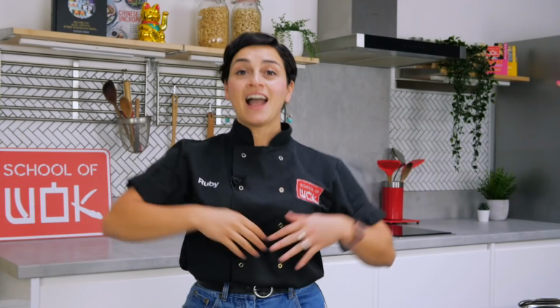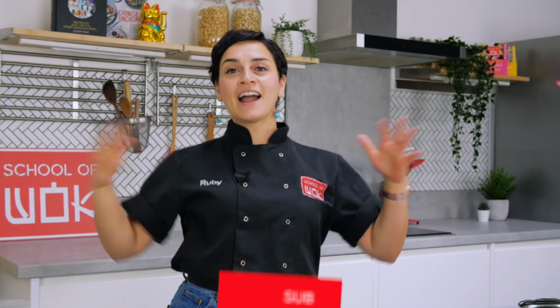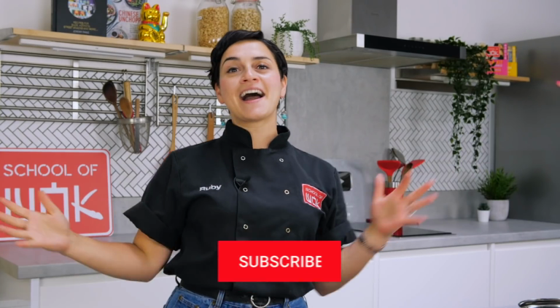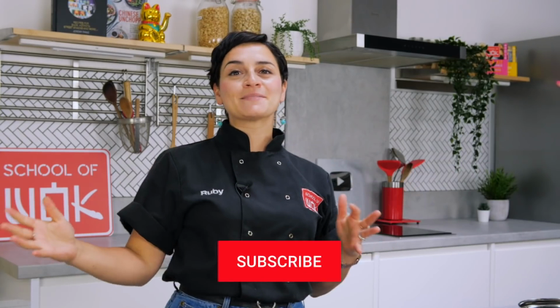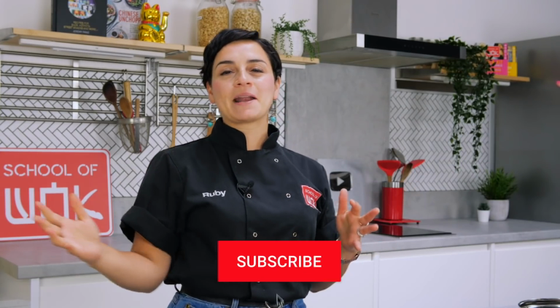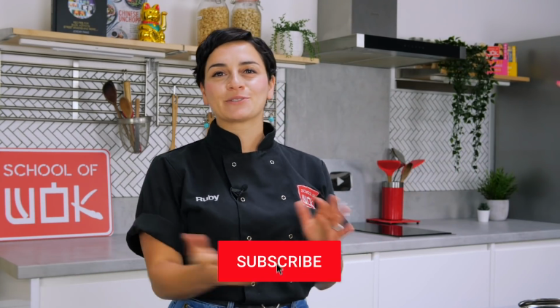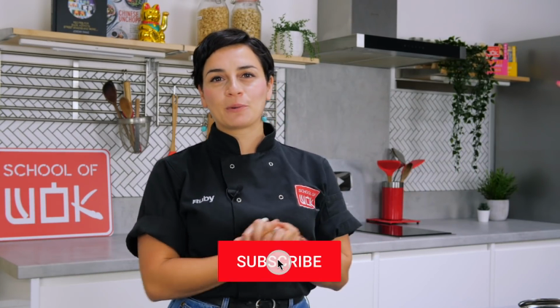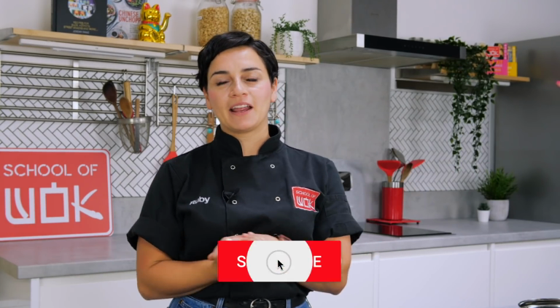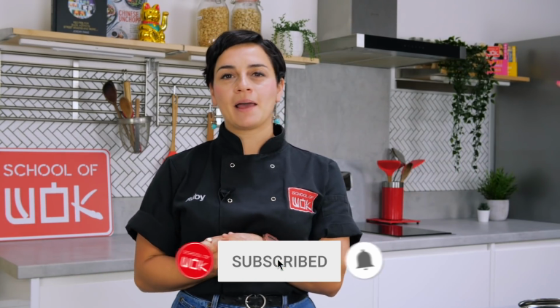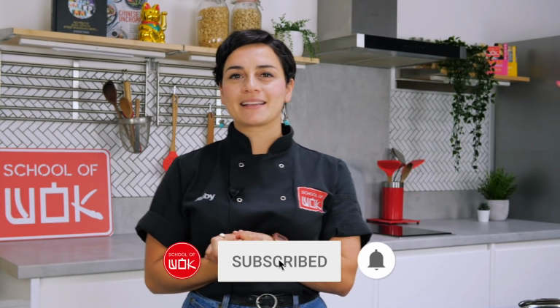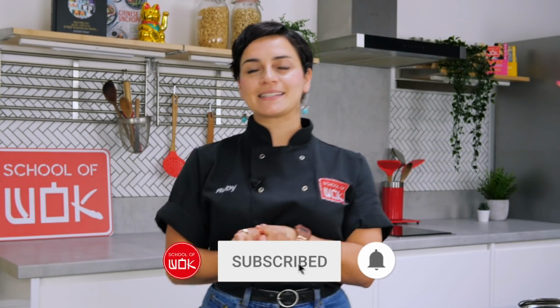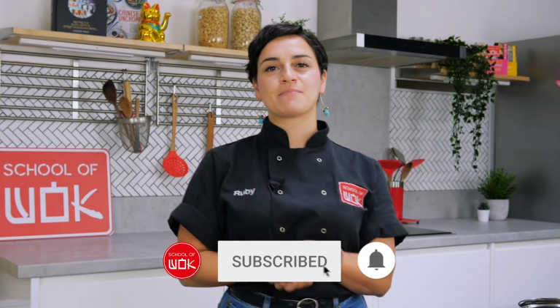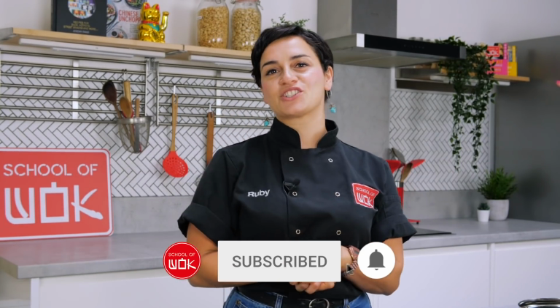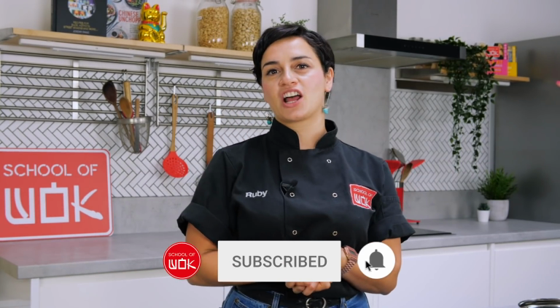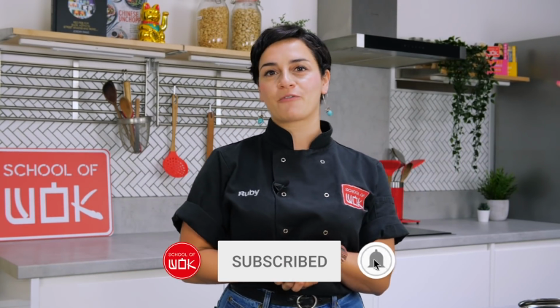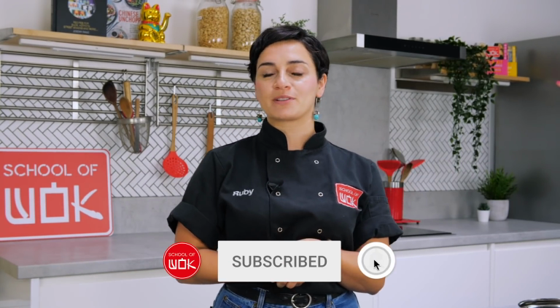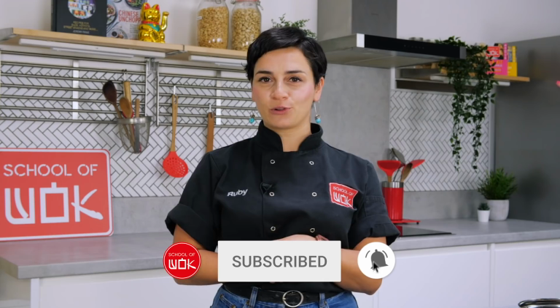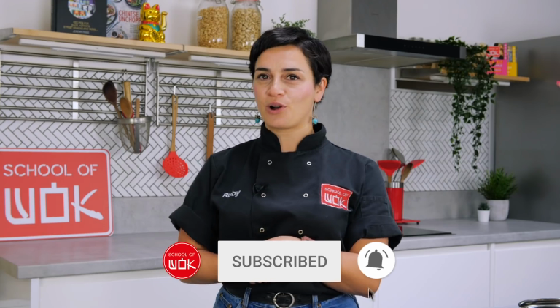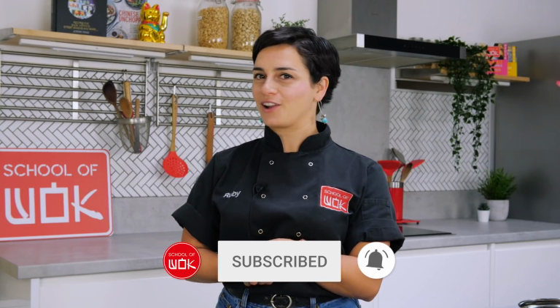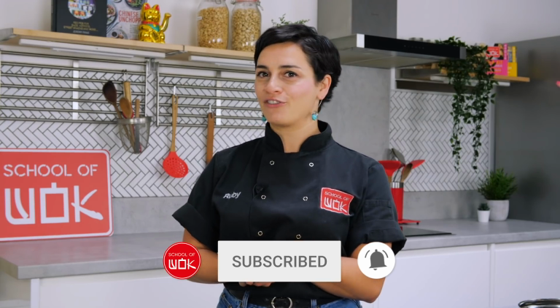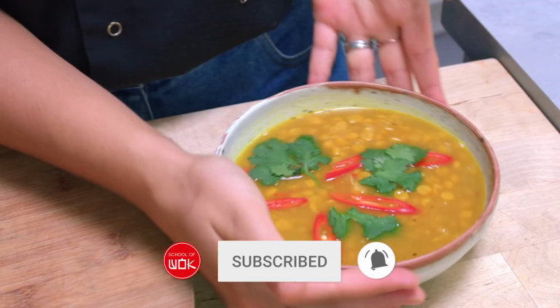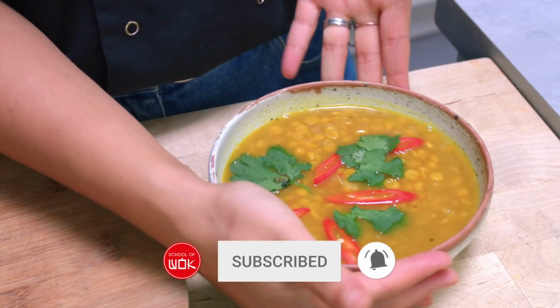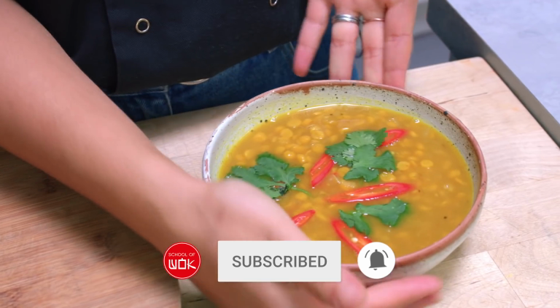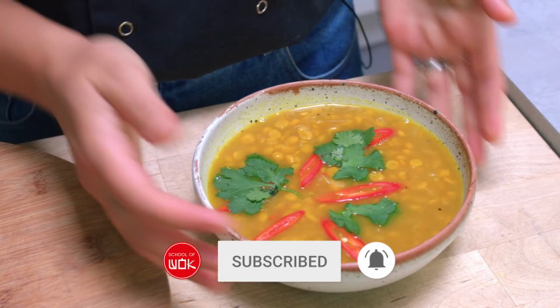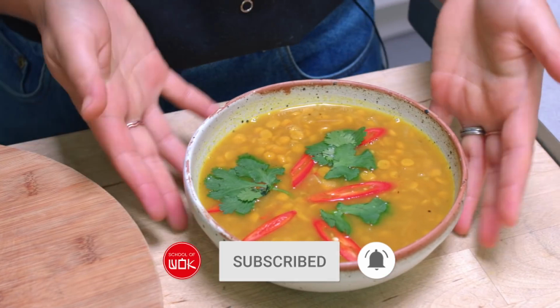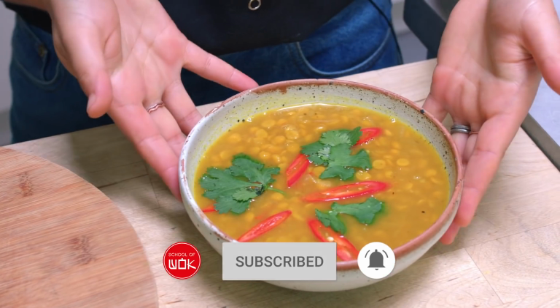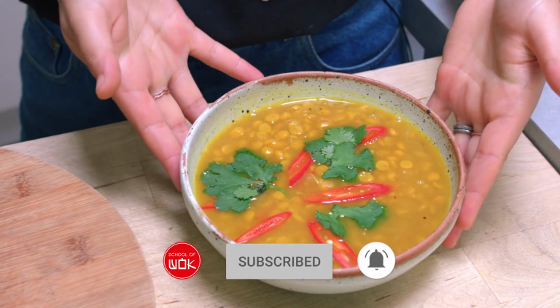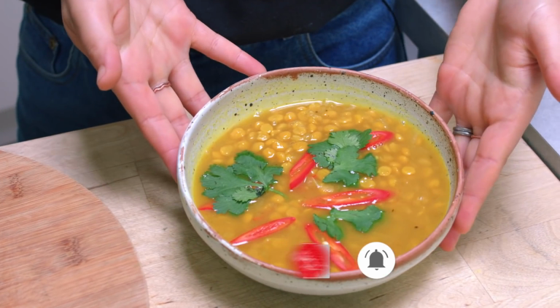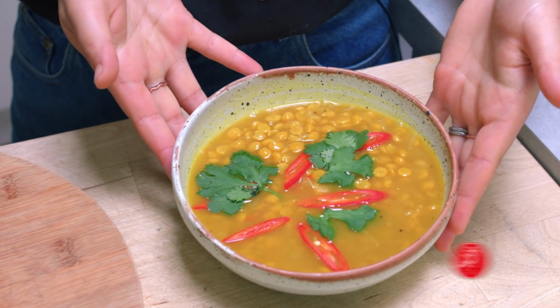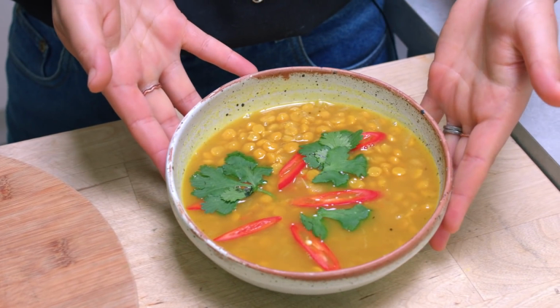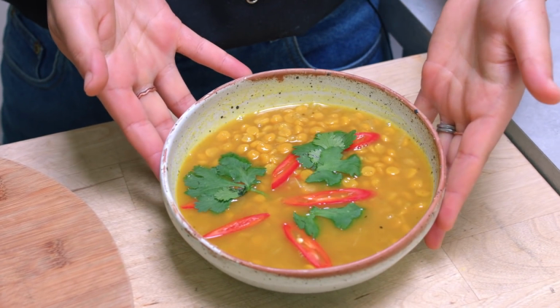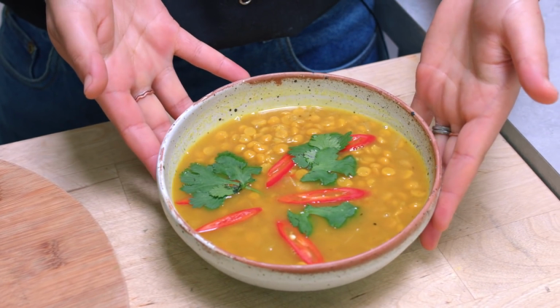Hi guys, my name is Ruby. I'm the assistant manager from the School of Wok in Covent Garden. Today I'm going to teach you how to make chana dal.